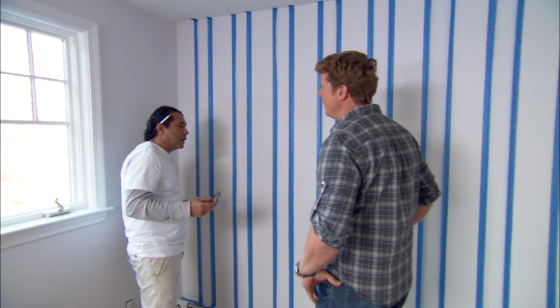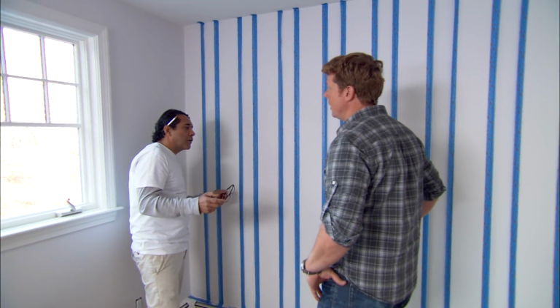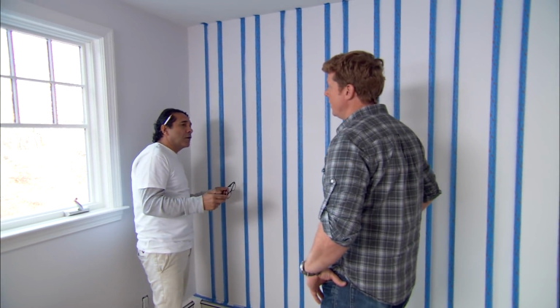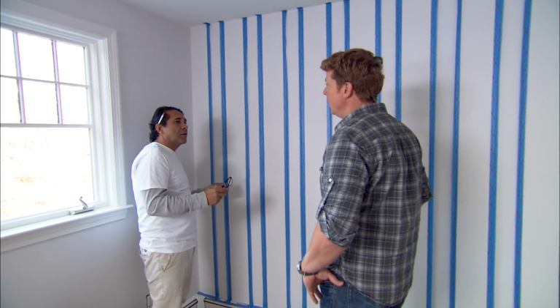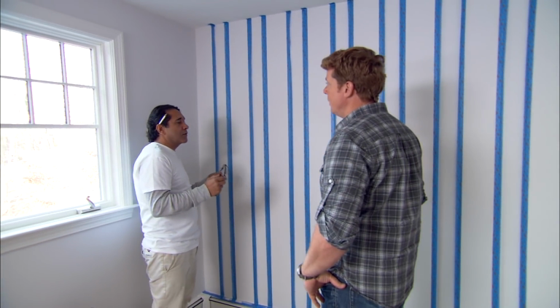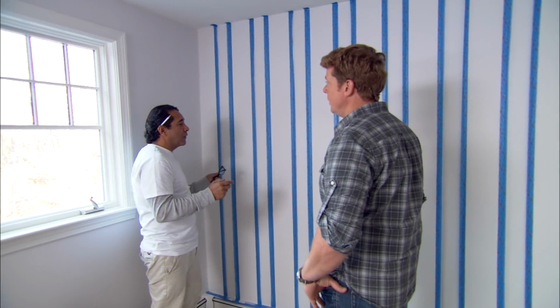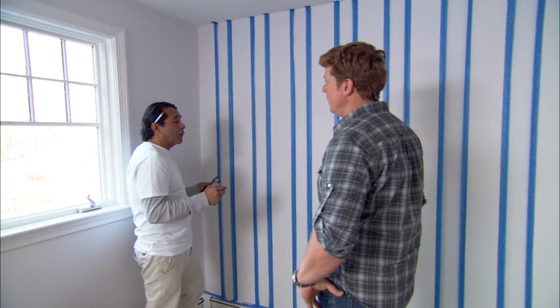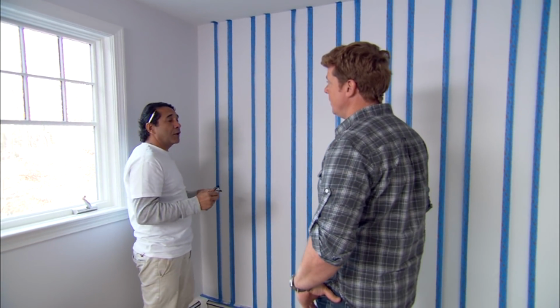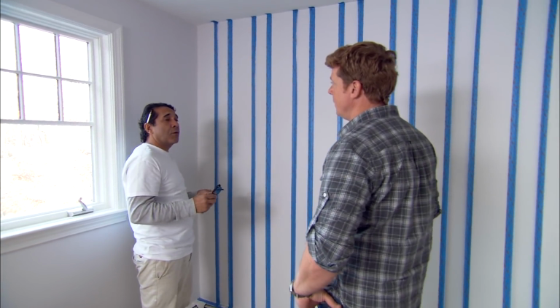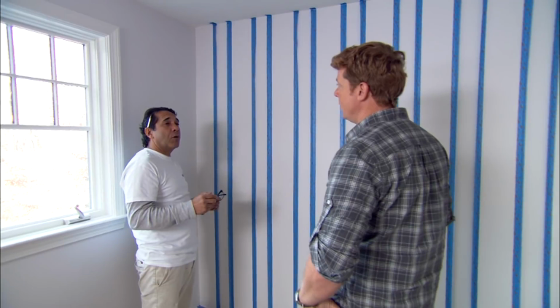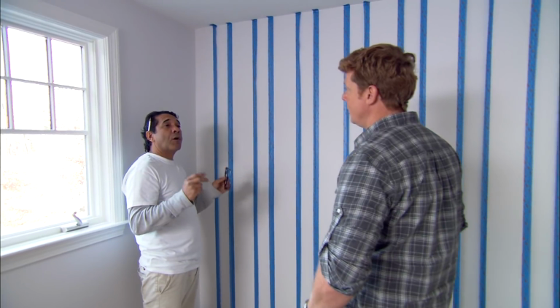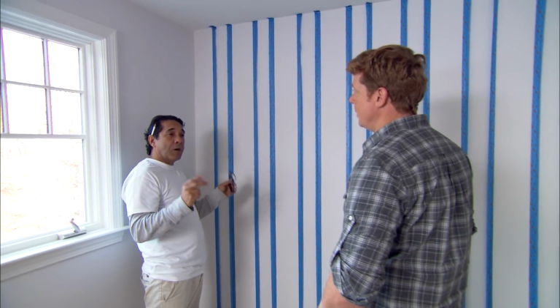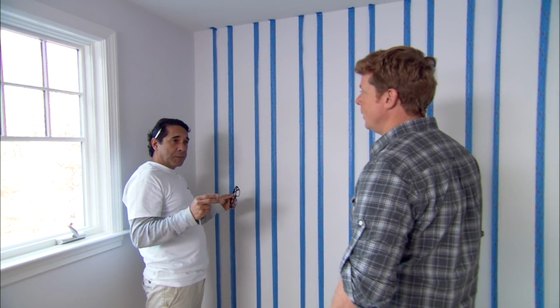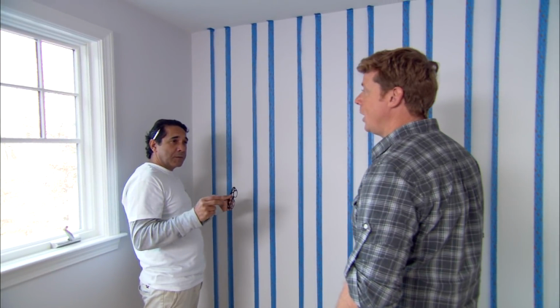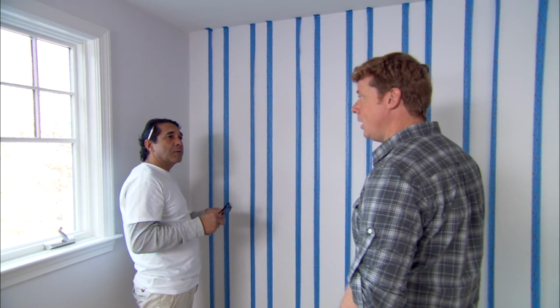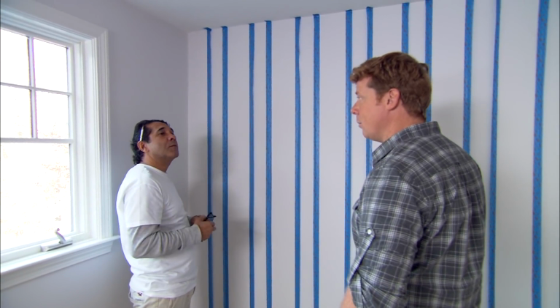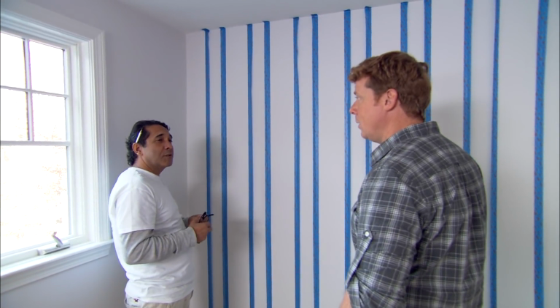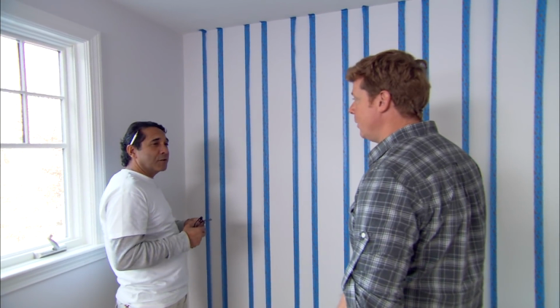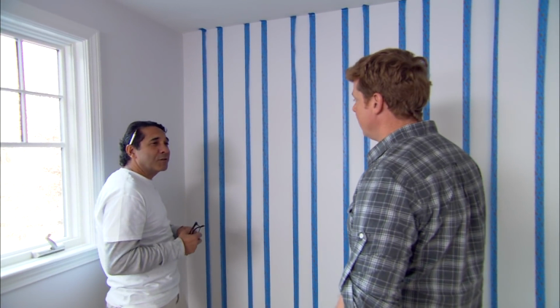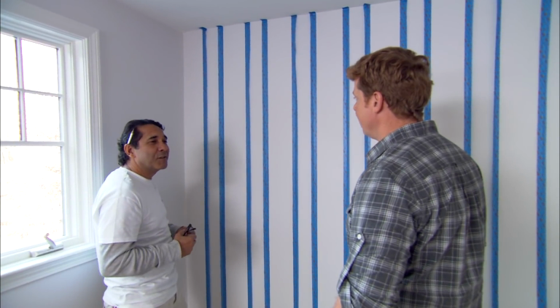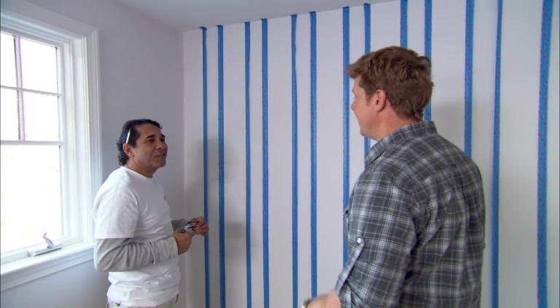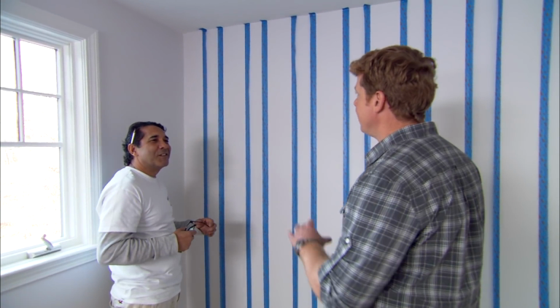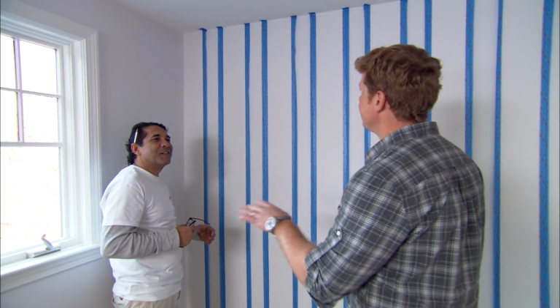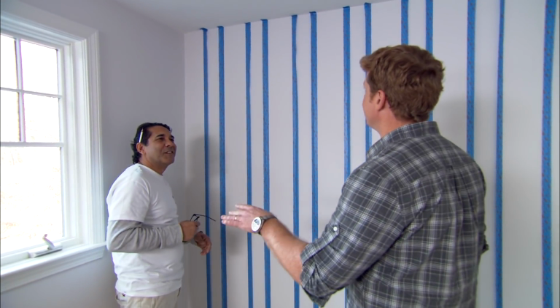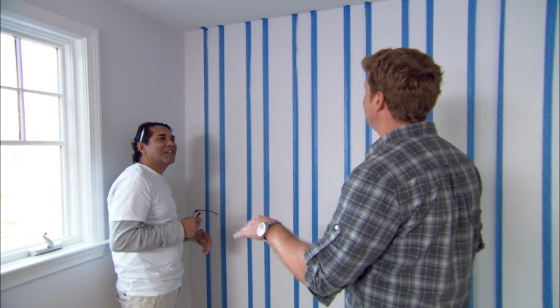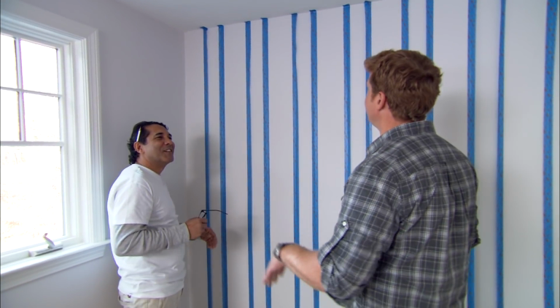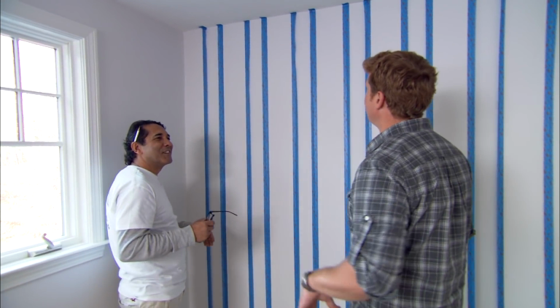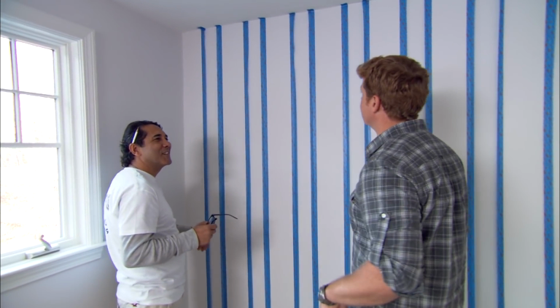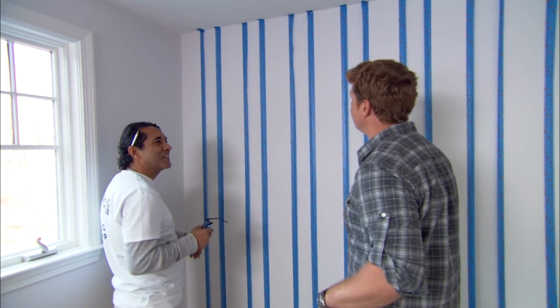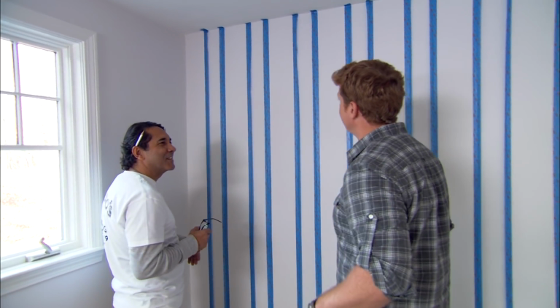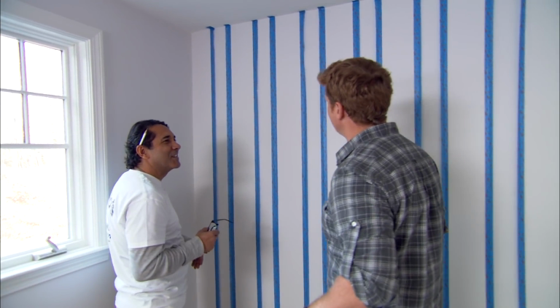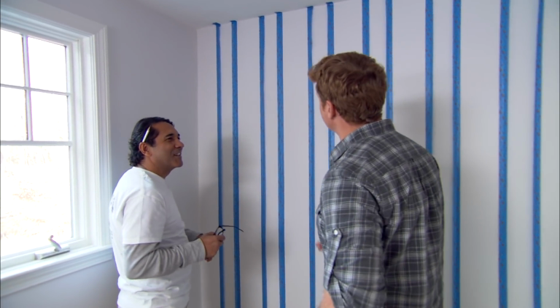The base coat looks like sort of an off-white. Yeah, the color is an off-white called Calm. Anybody who sells Calm in a bucket is going to make a fortune.